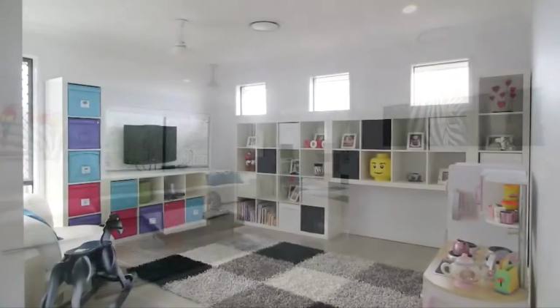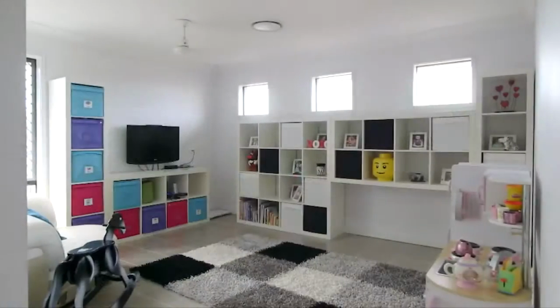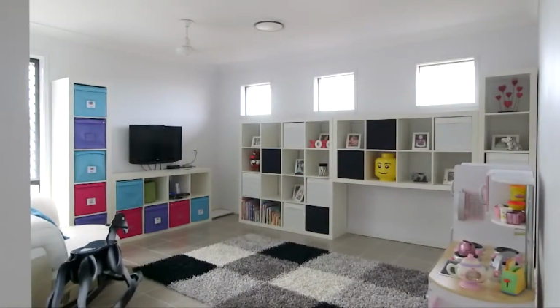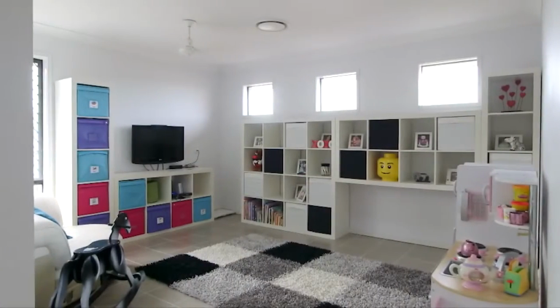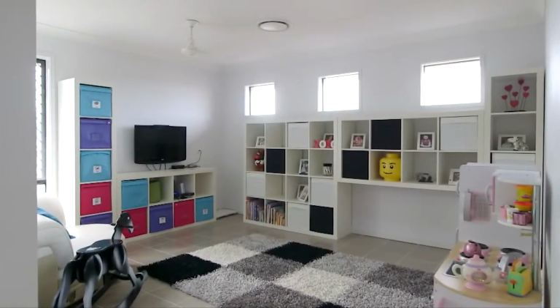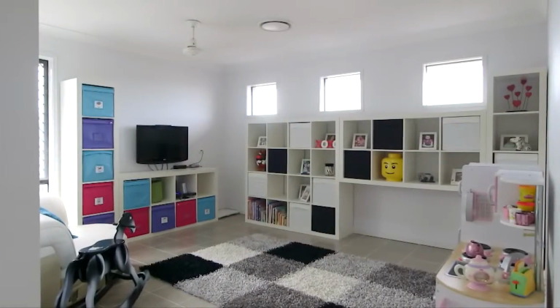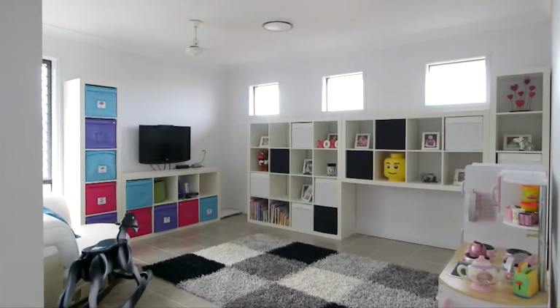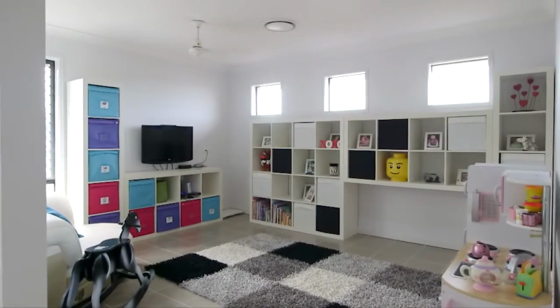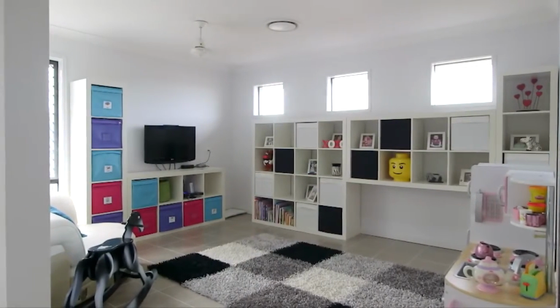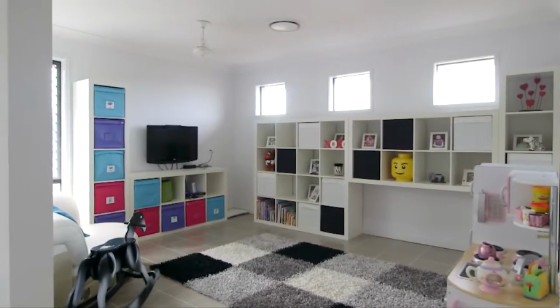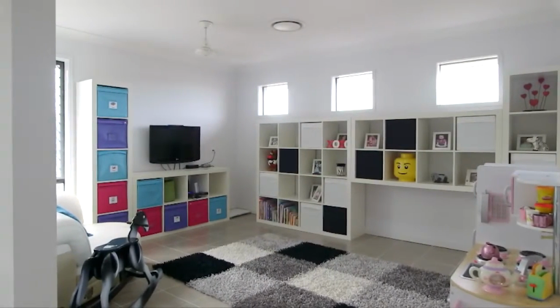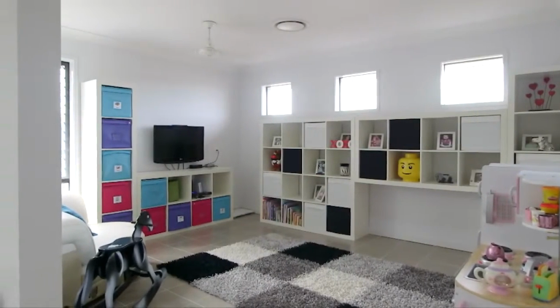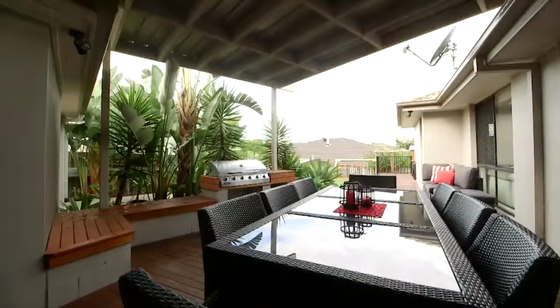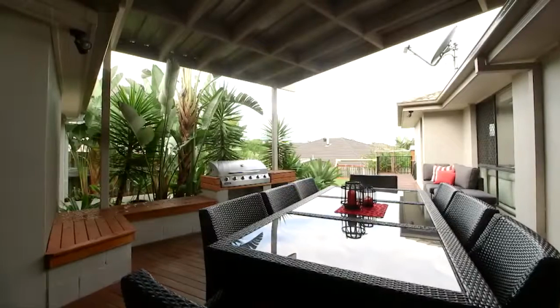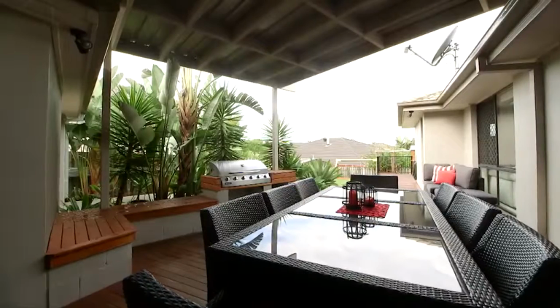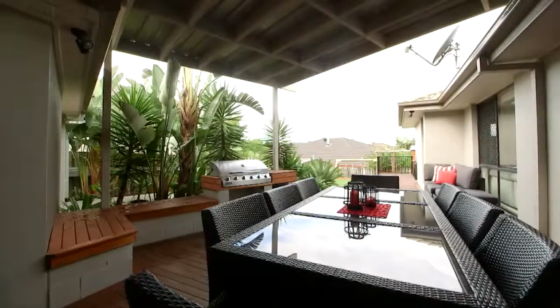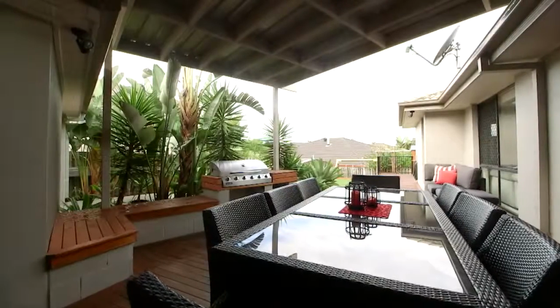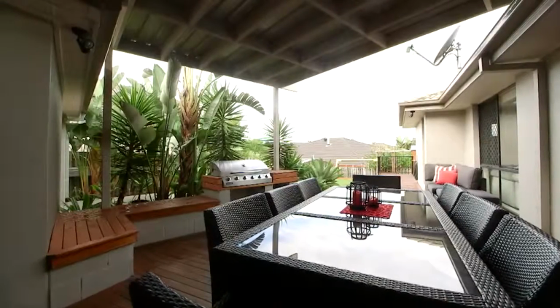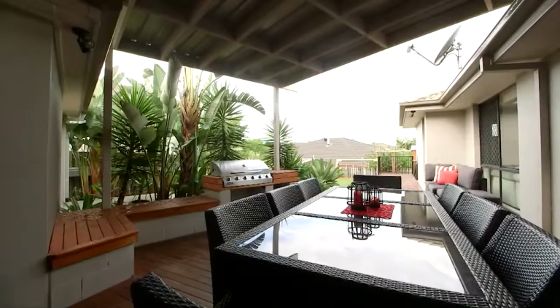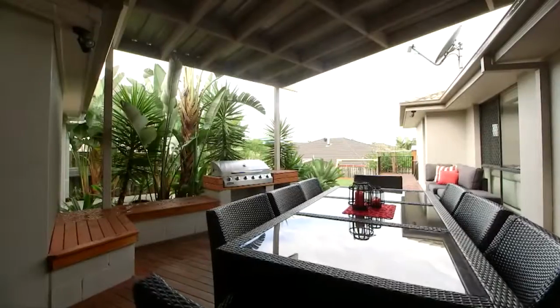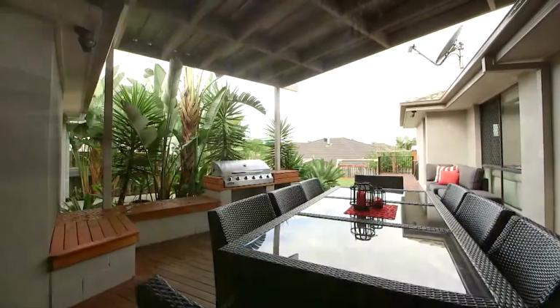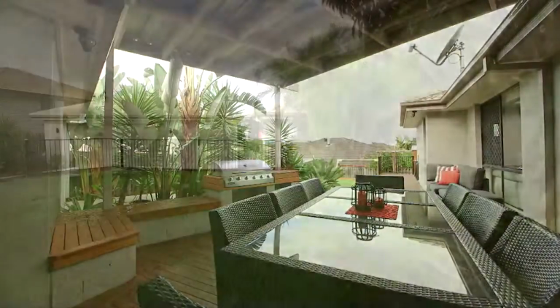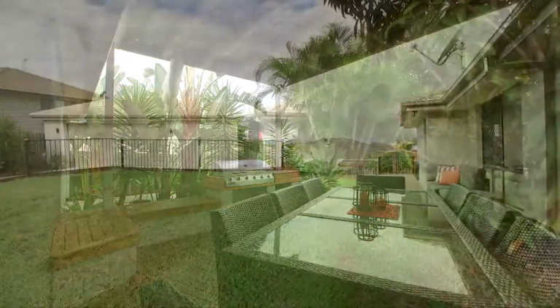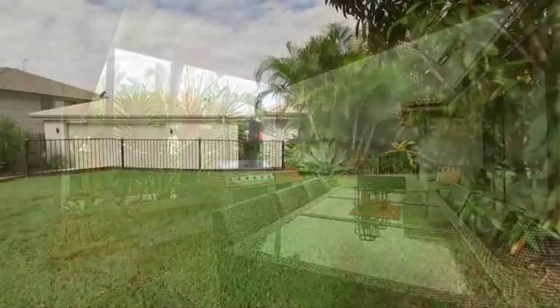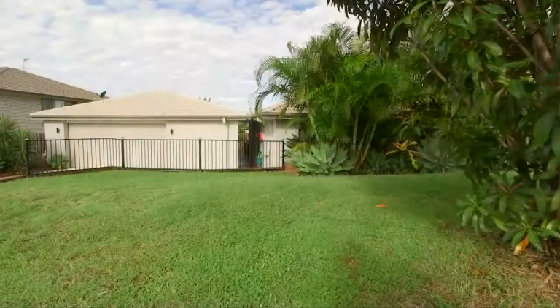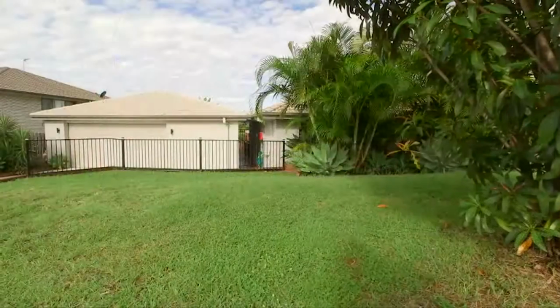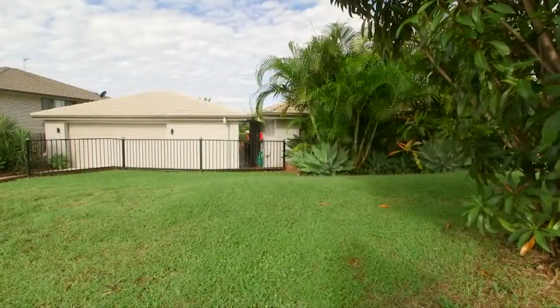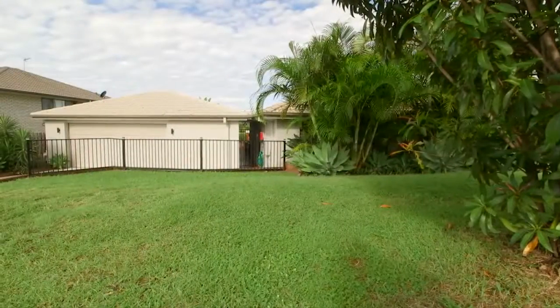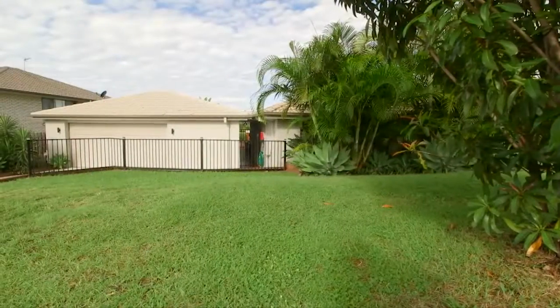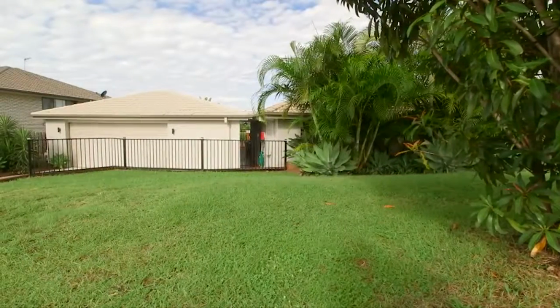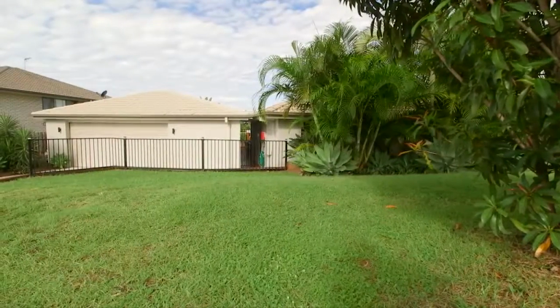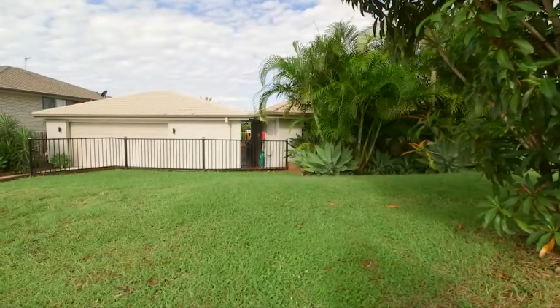Six bedroom properties such as this are often sought but rarely found. Seven Silver Sedge Way, Upper Coomera.